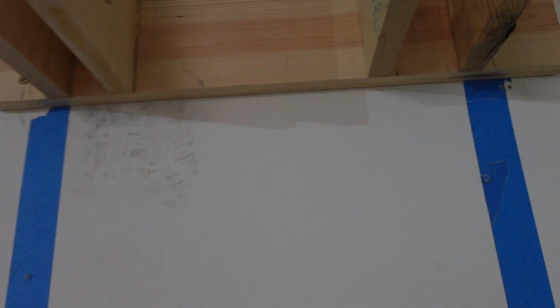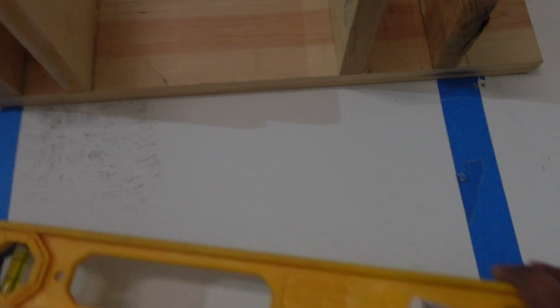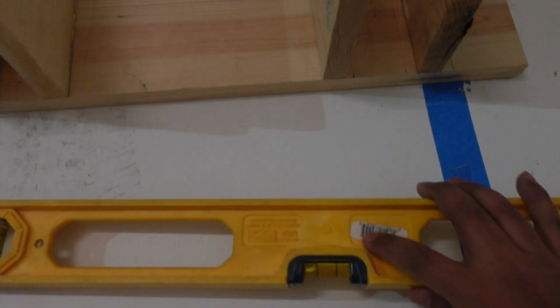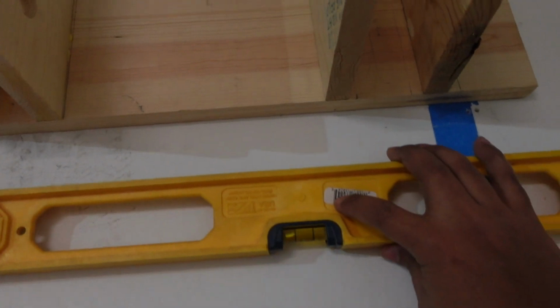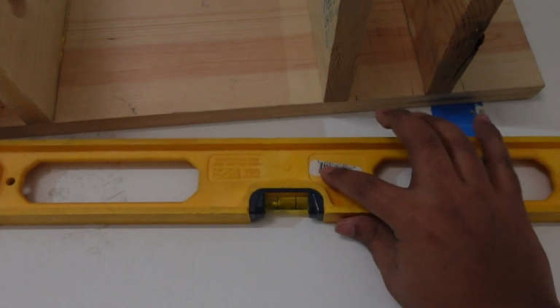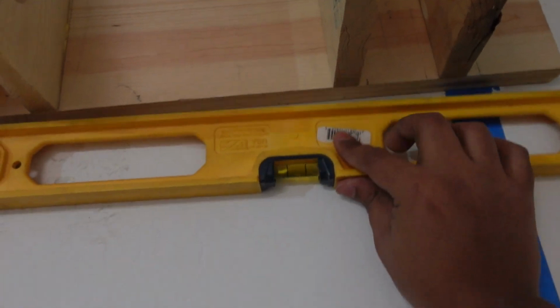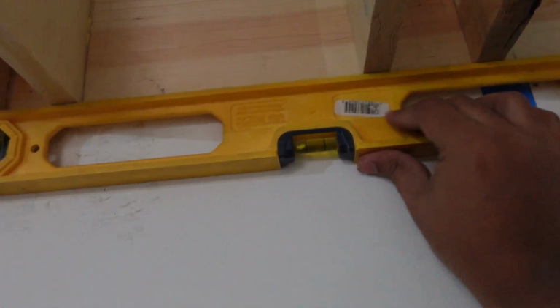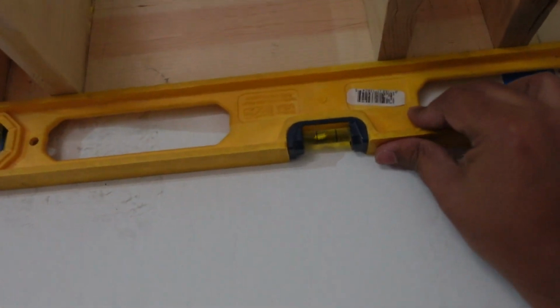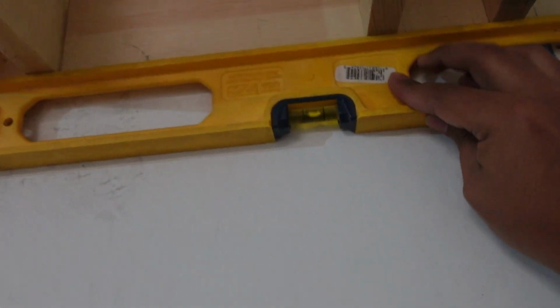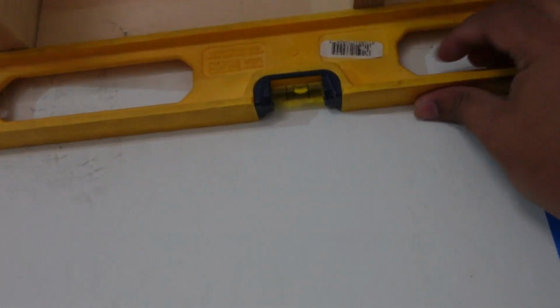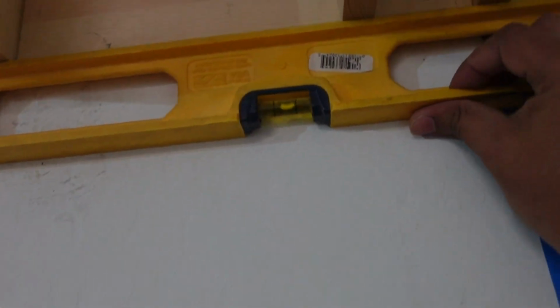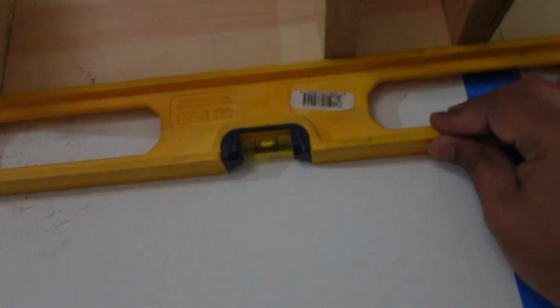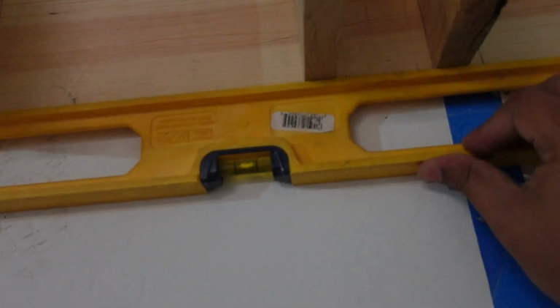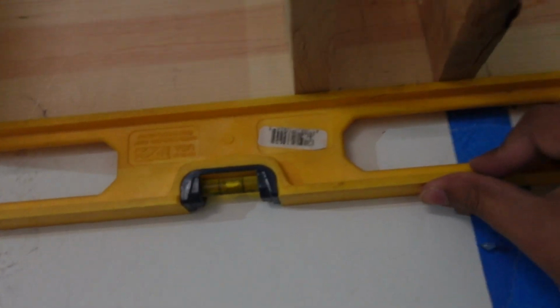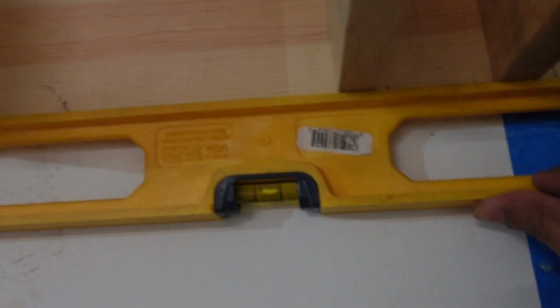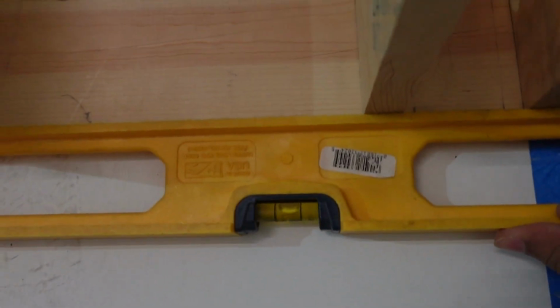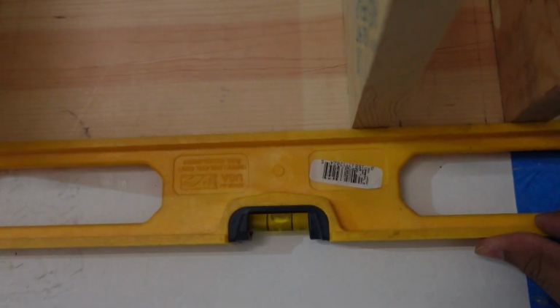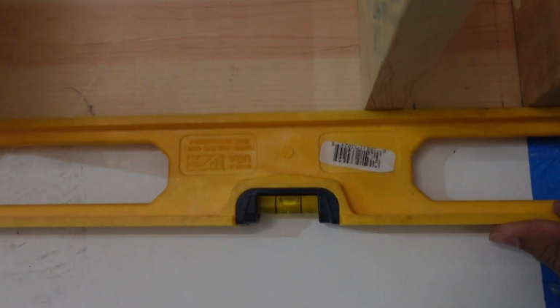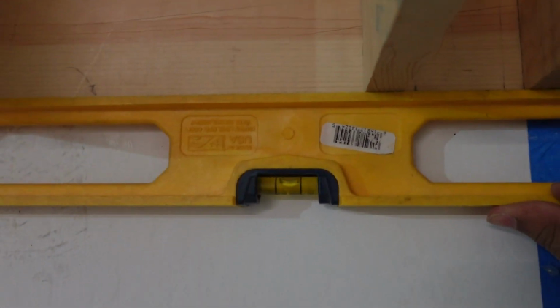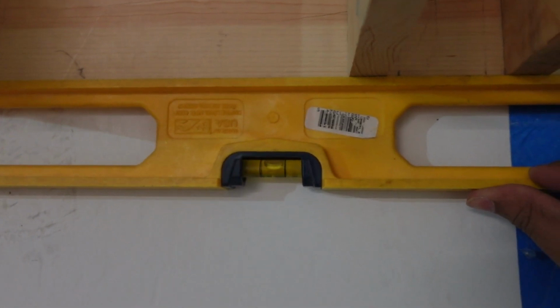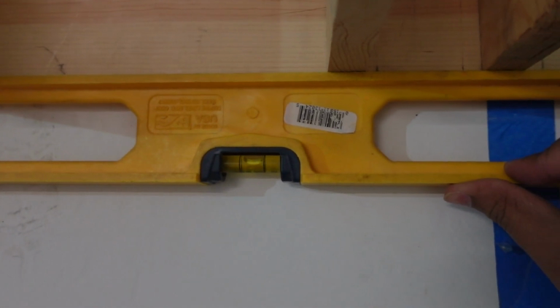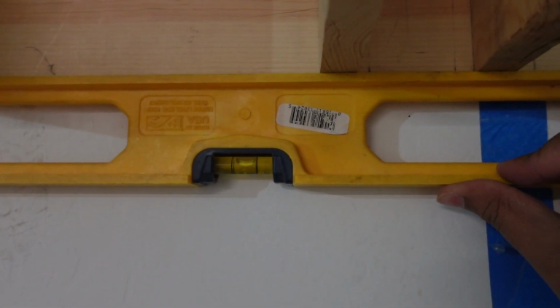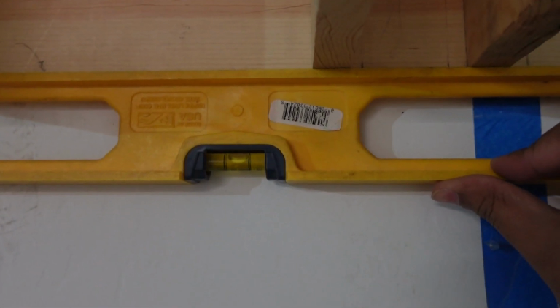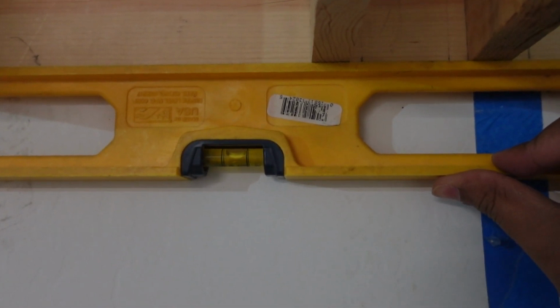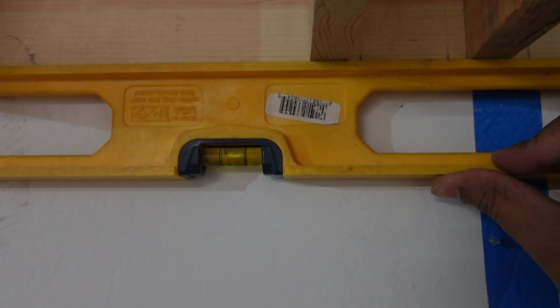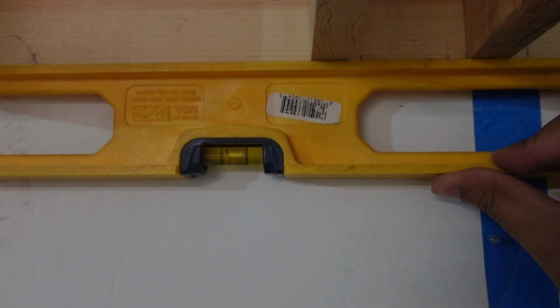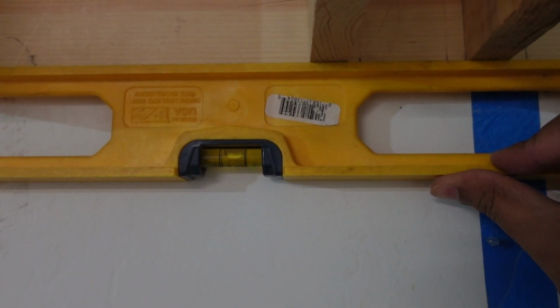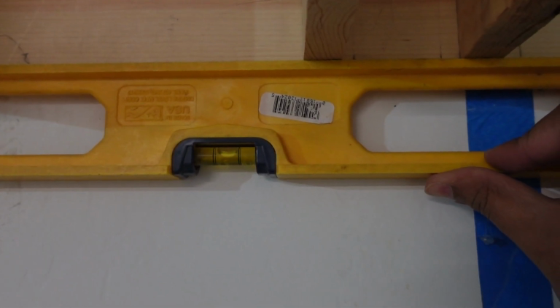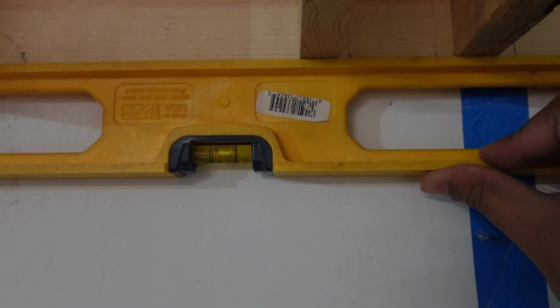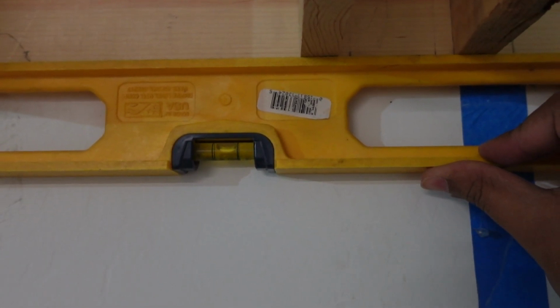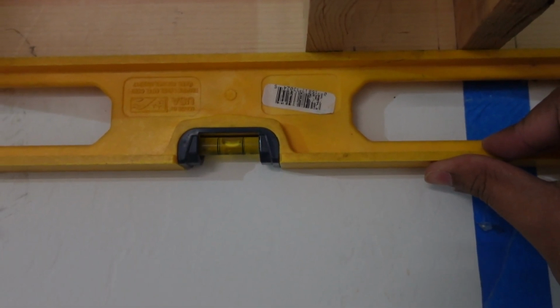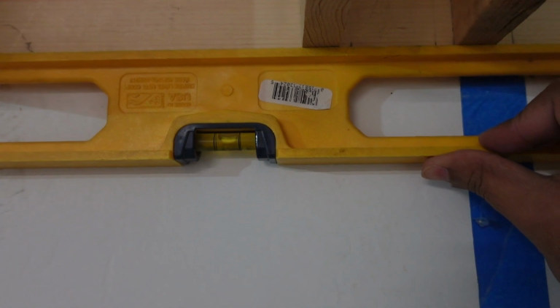With the stud locations already marked, secure the back rack to the wall. It's important that you at least hit two studs. Double checking that everything is going level.